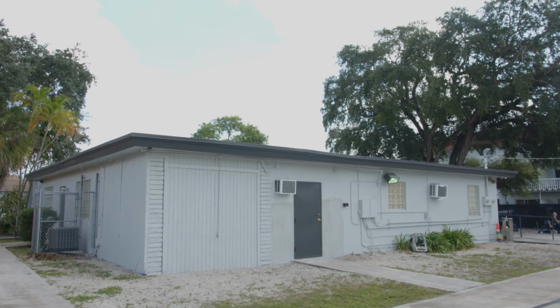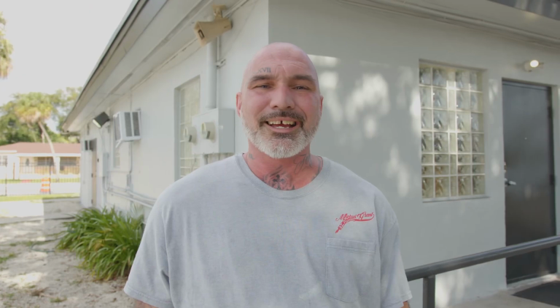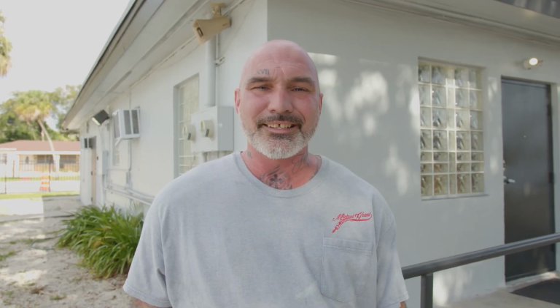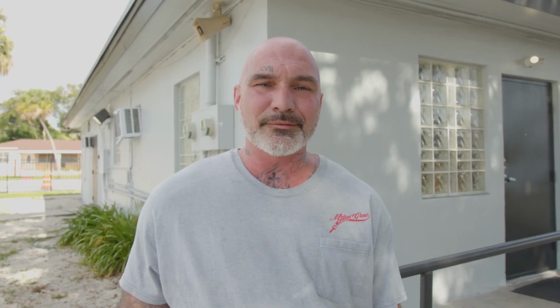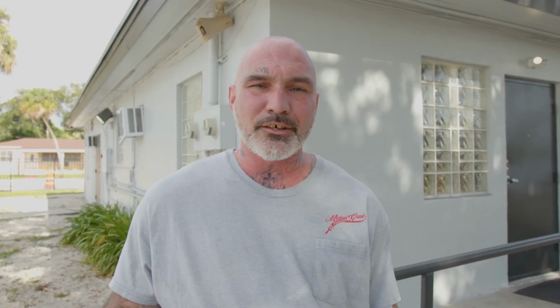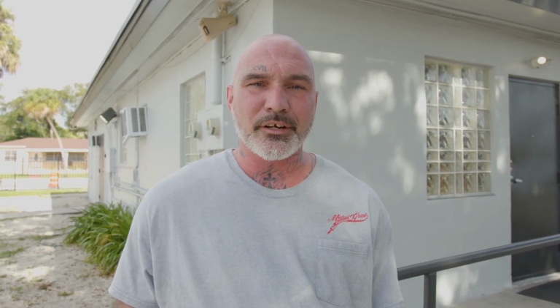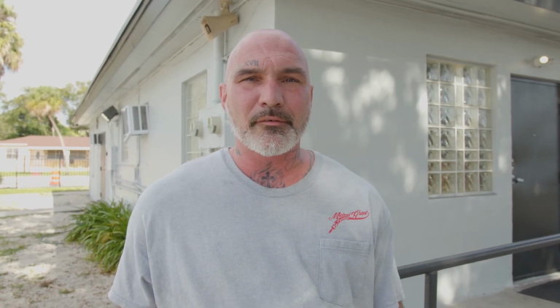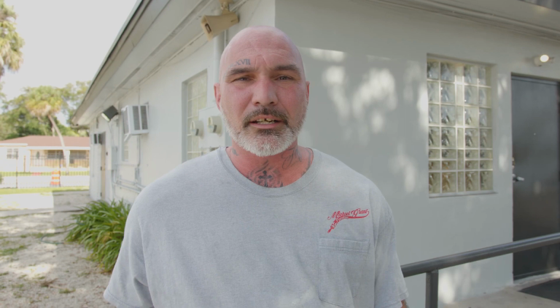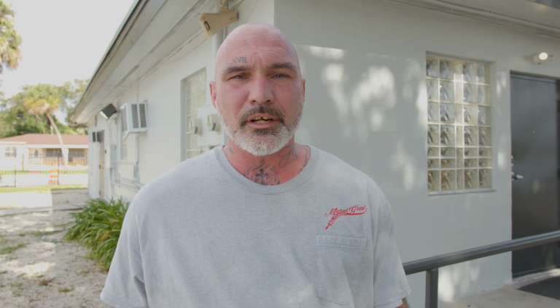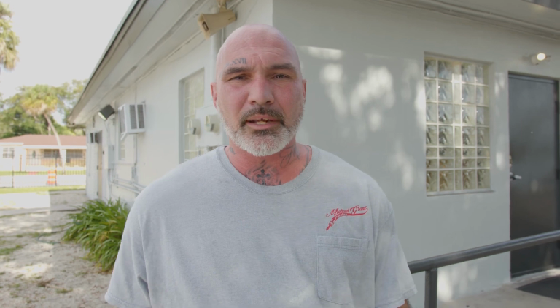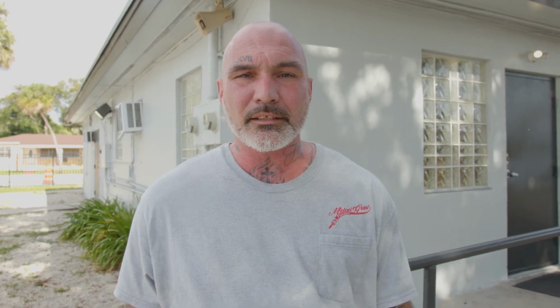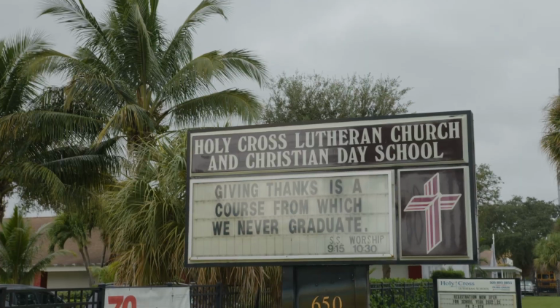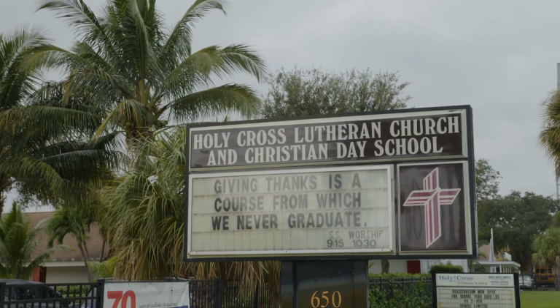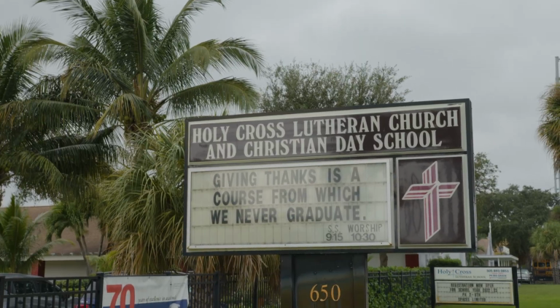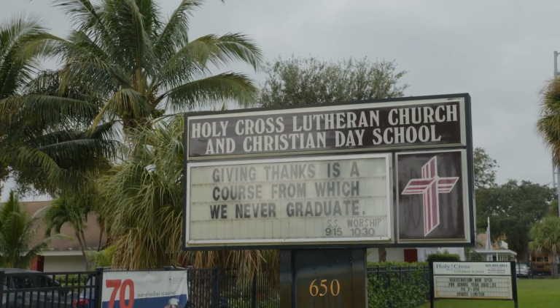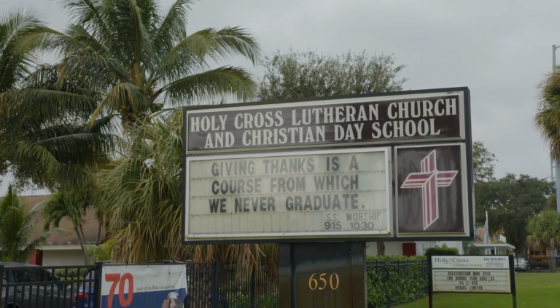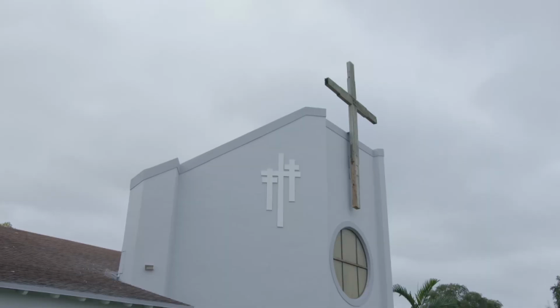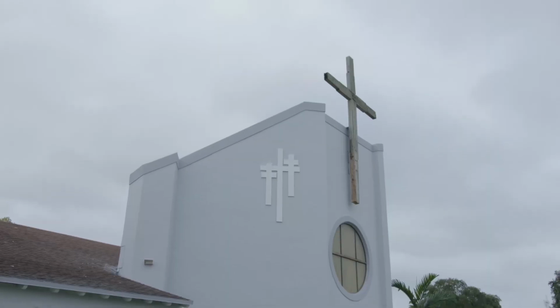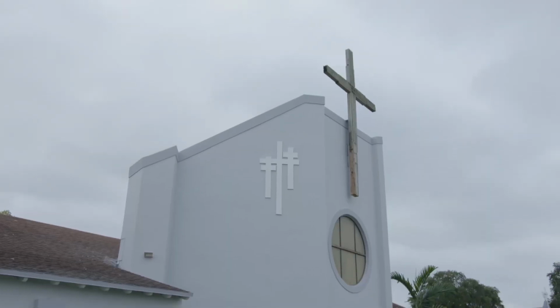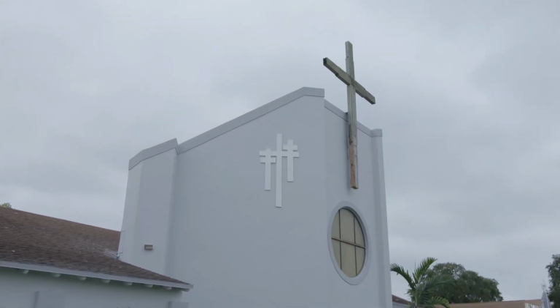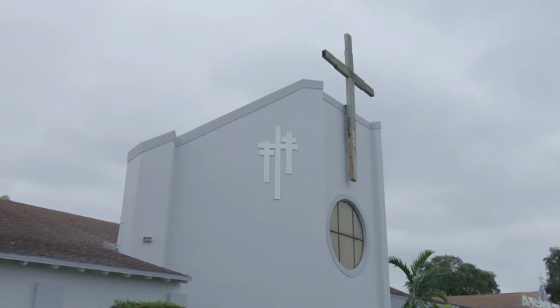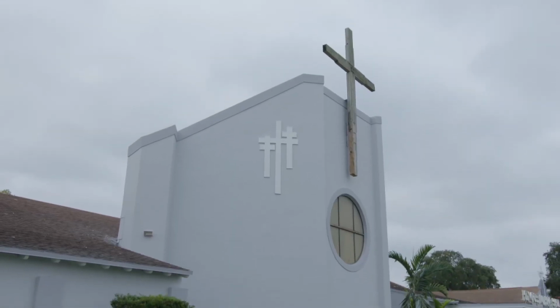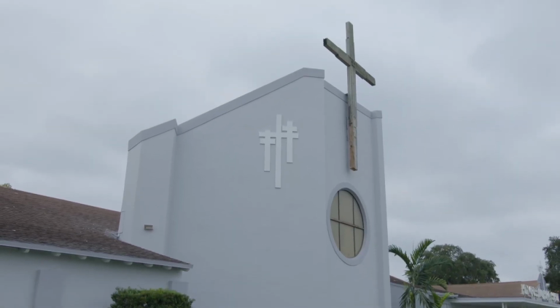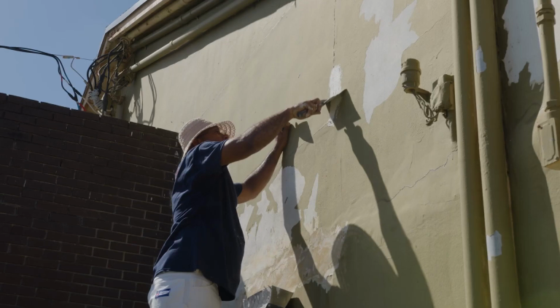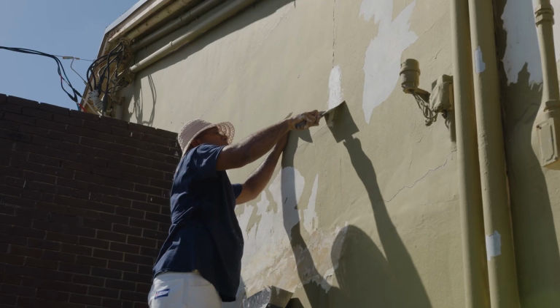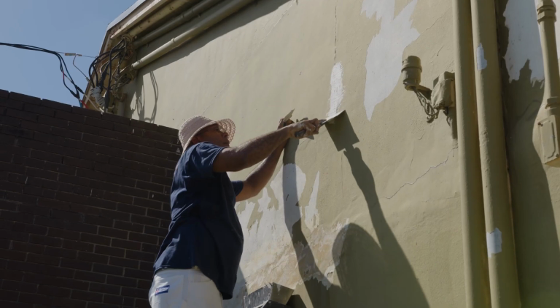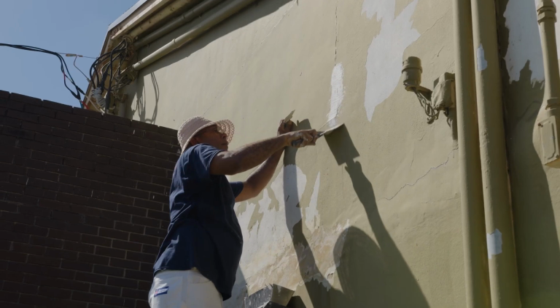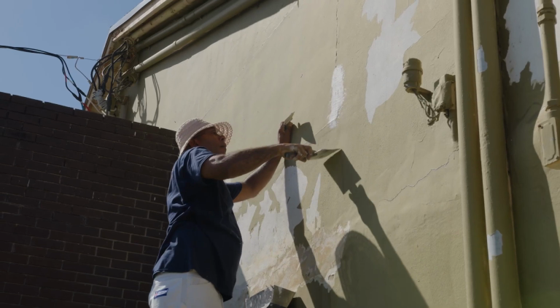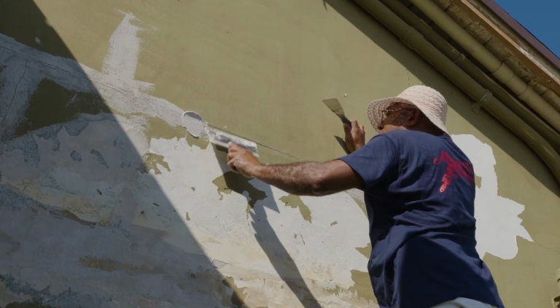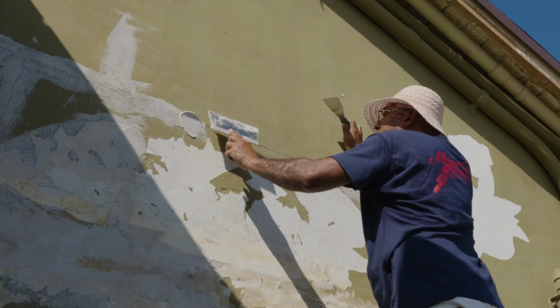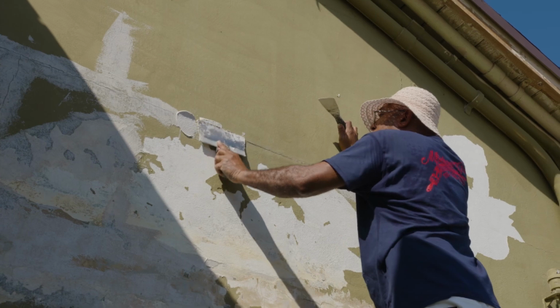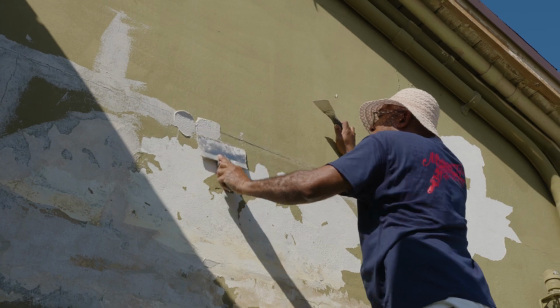Hey, this is Michael Grant from Michael Grant Painting. We're here at Holy Cross Lutheran Church and Day School, where we did the exterior of their building.